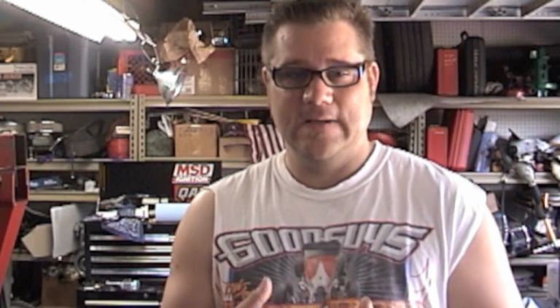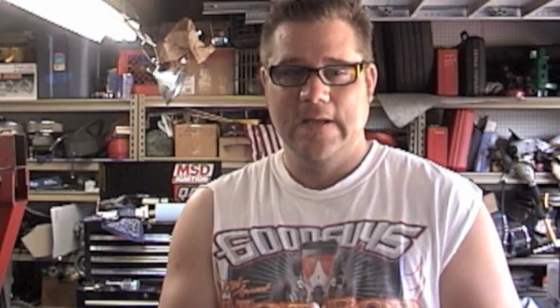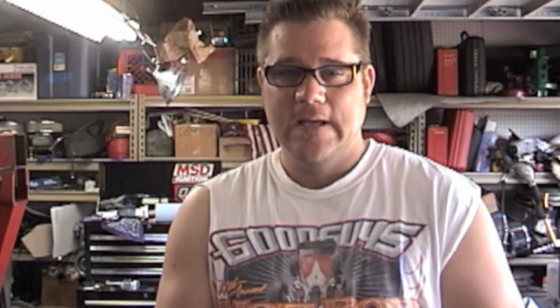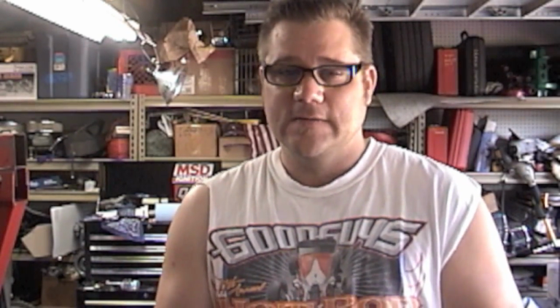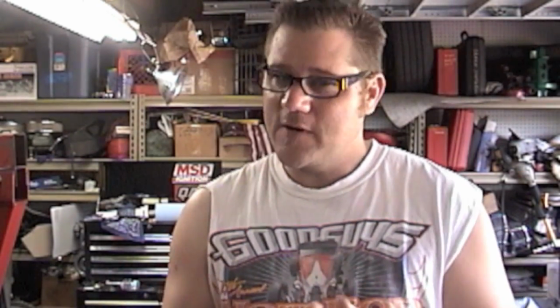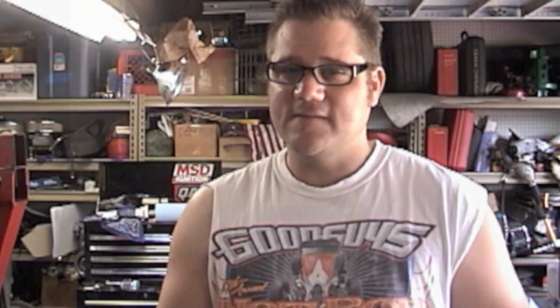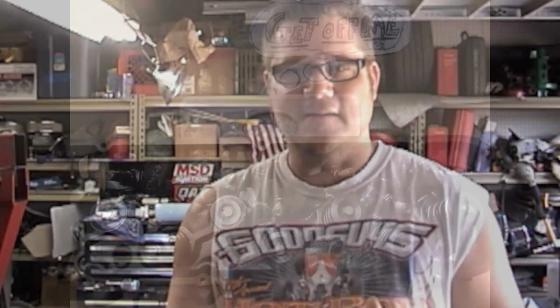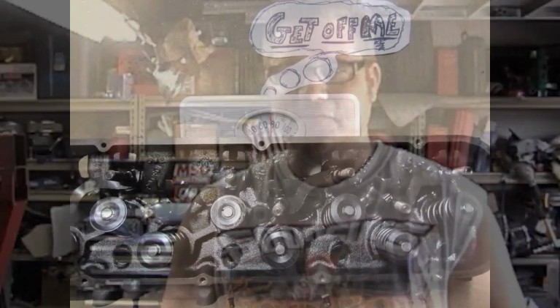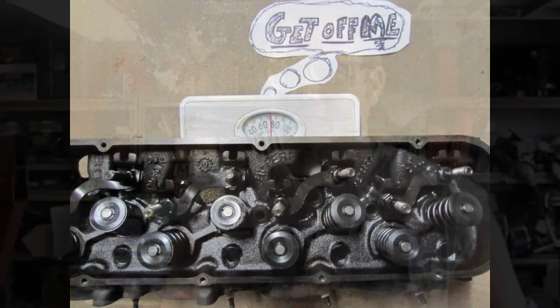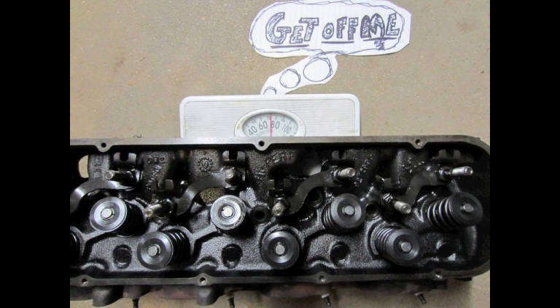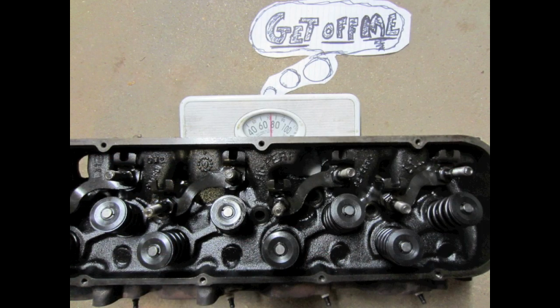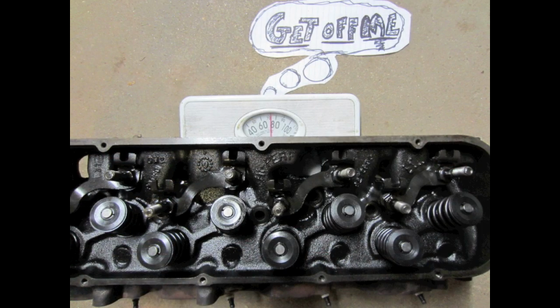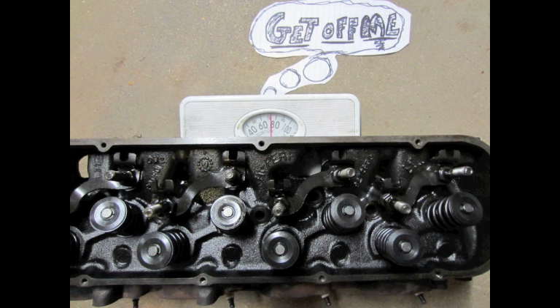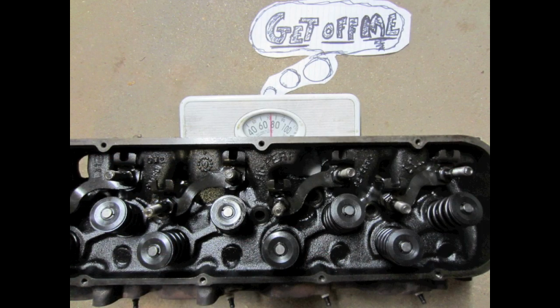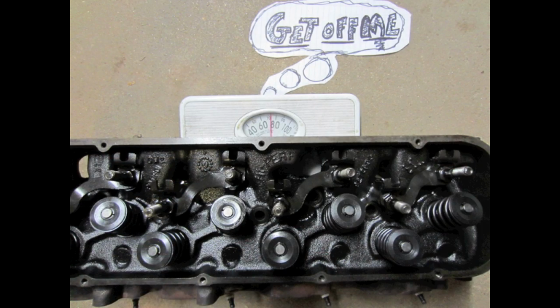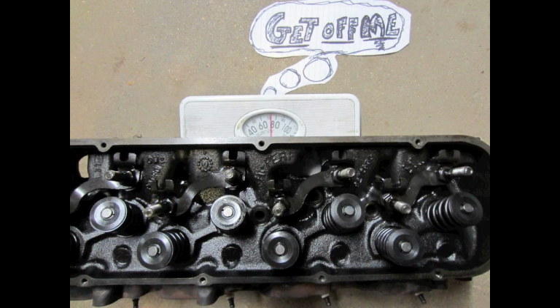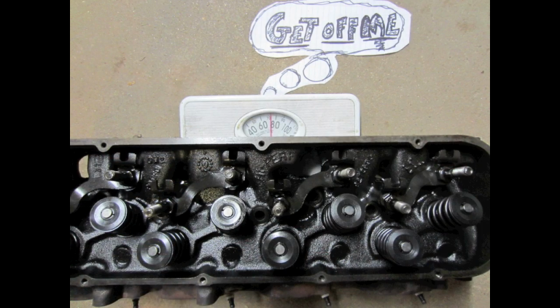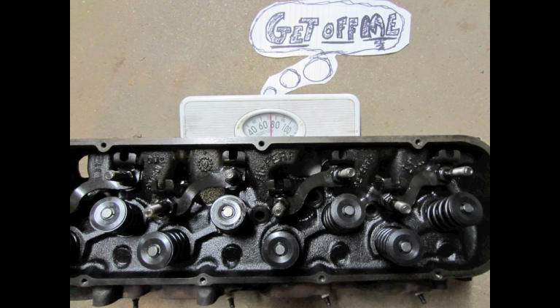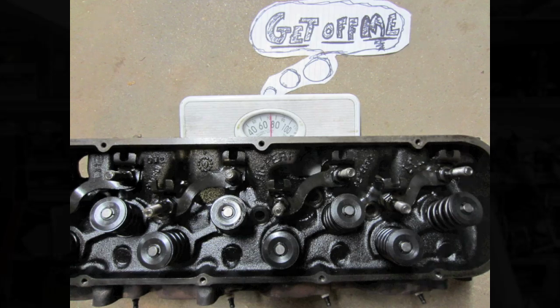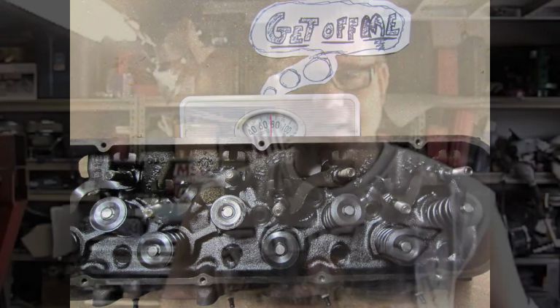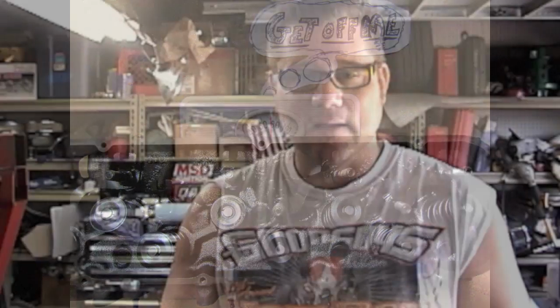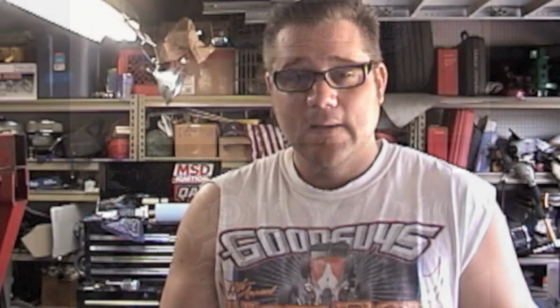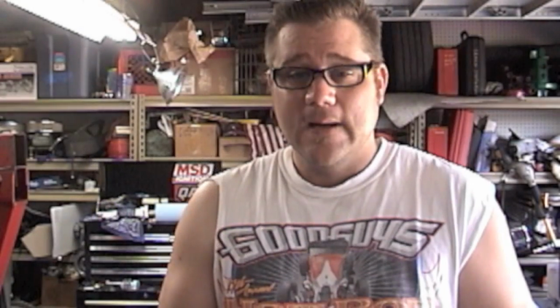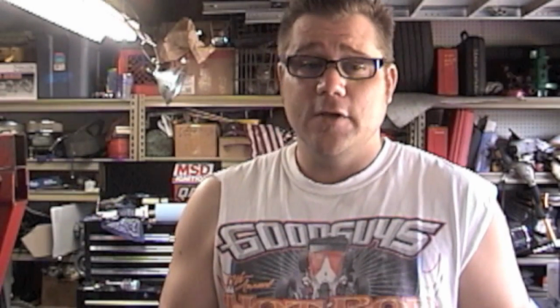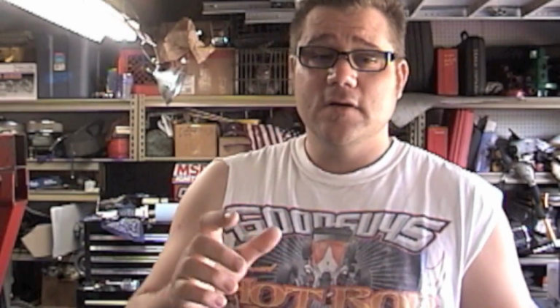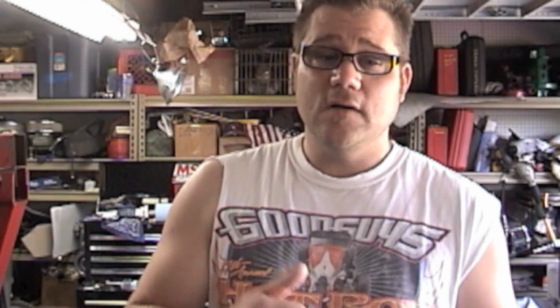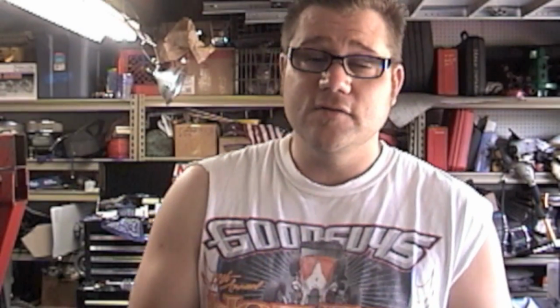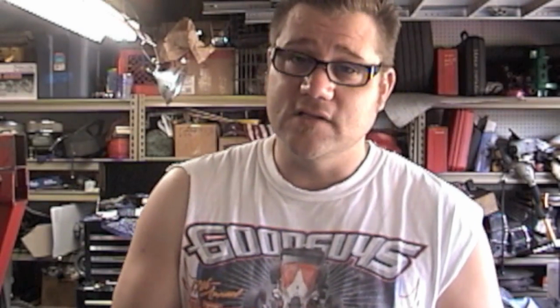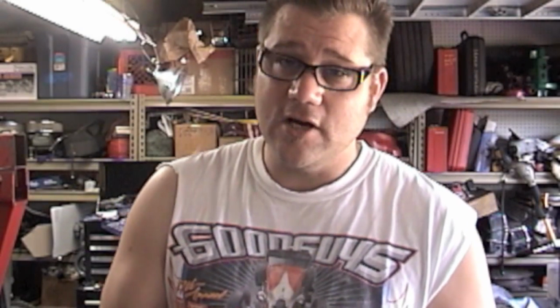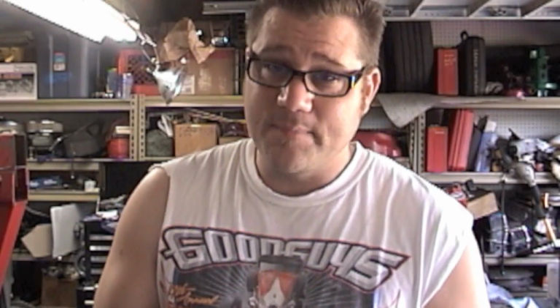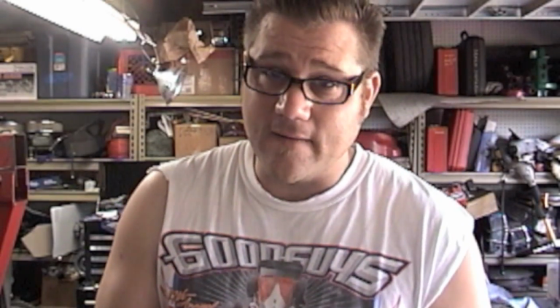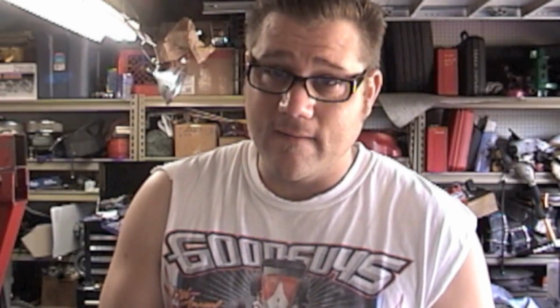One word of caution: the big block Chevy head — just one cylinder head — weighs about 84 pounds. So brace yourself when you go to pop that sucker off. You can also use a cherry picker and rig it up that way.